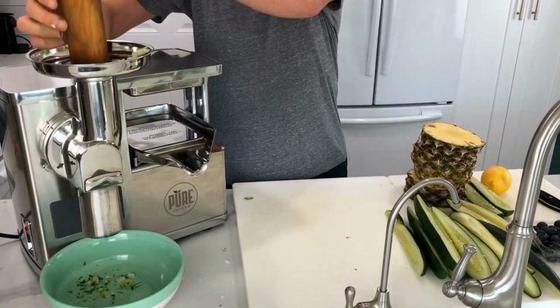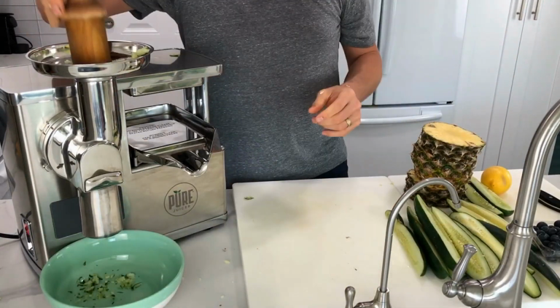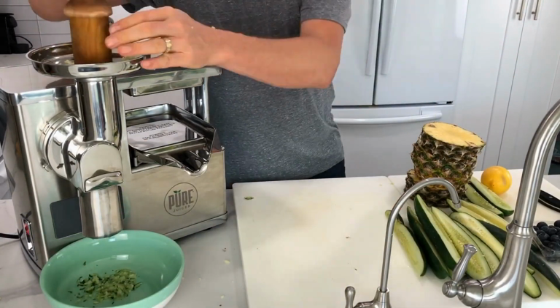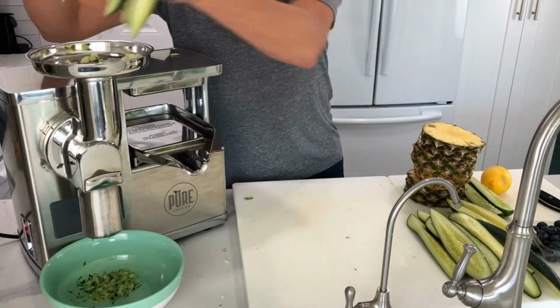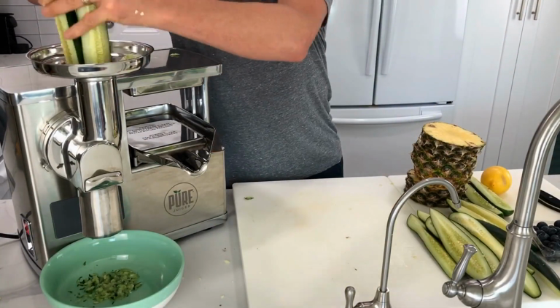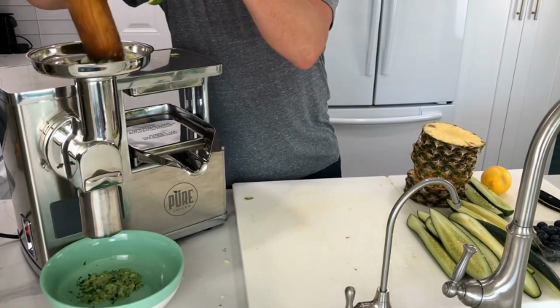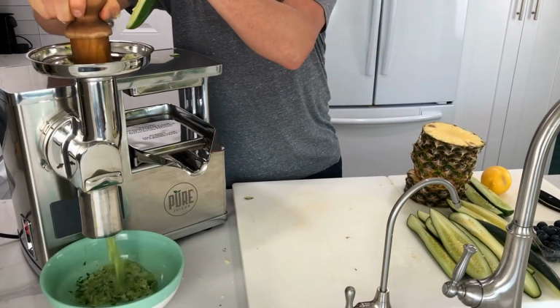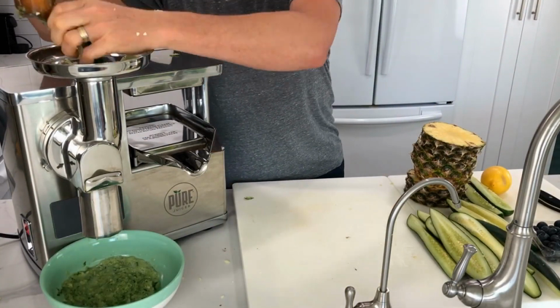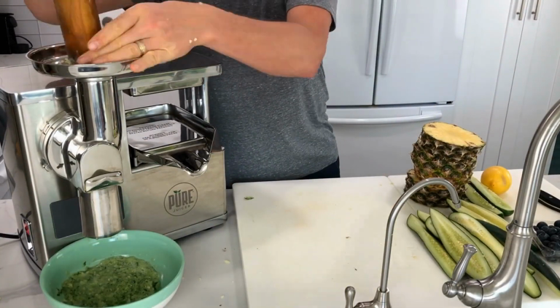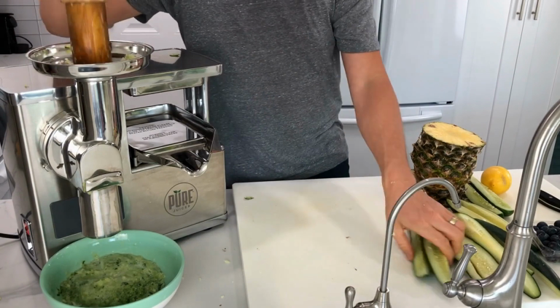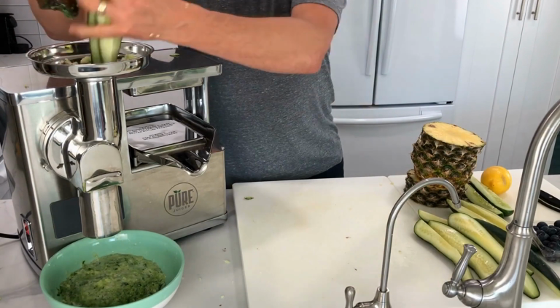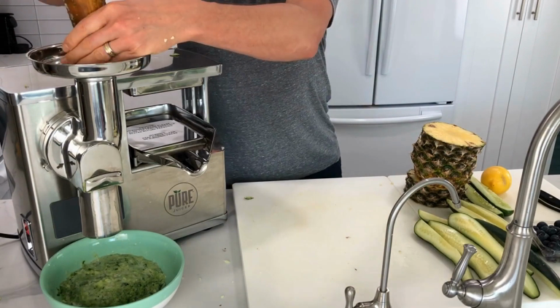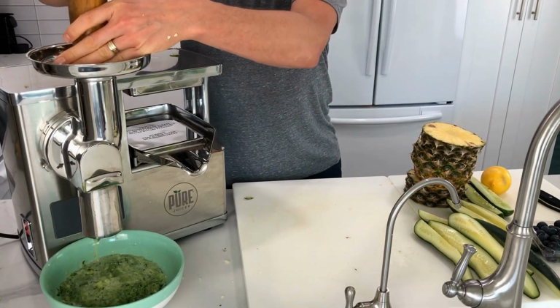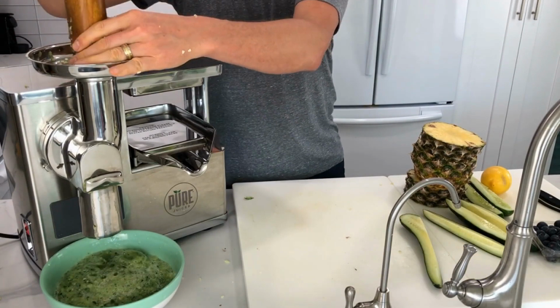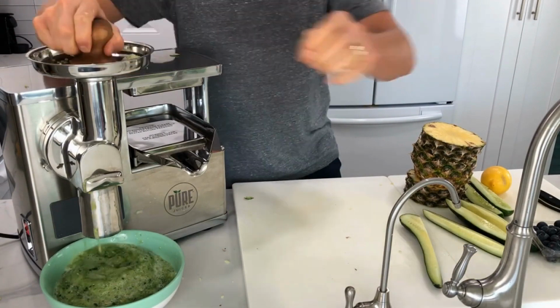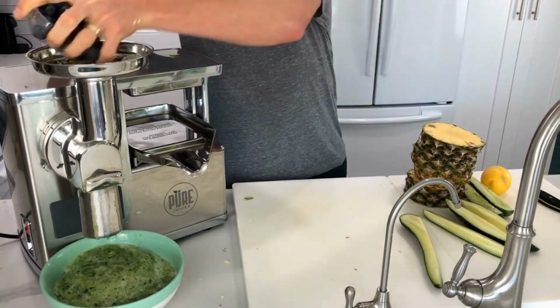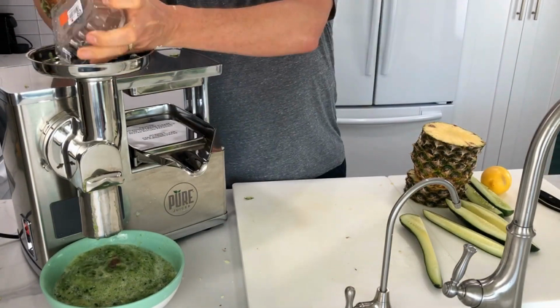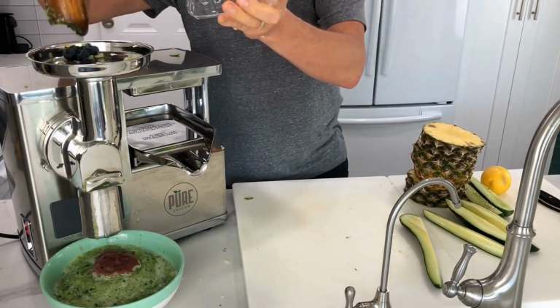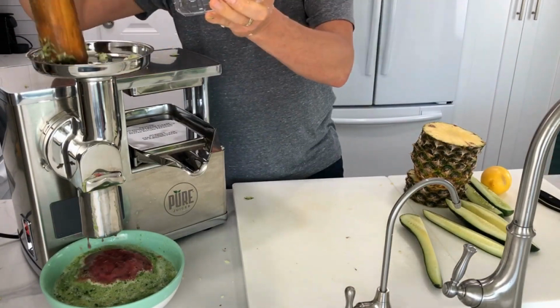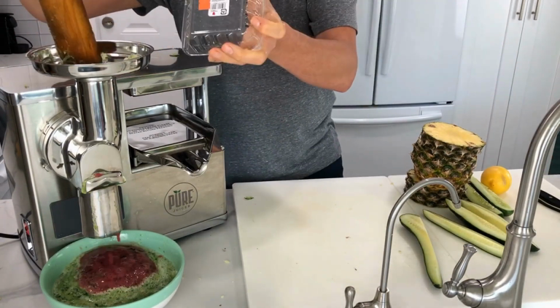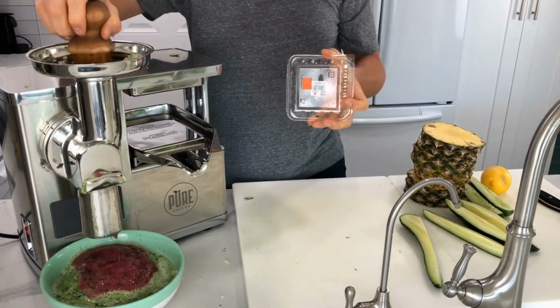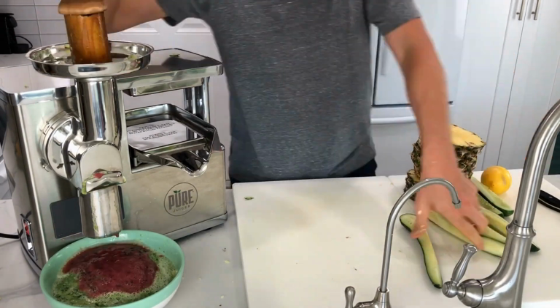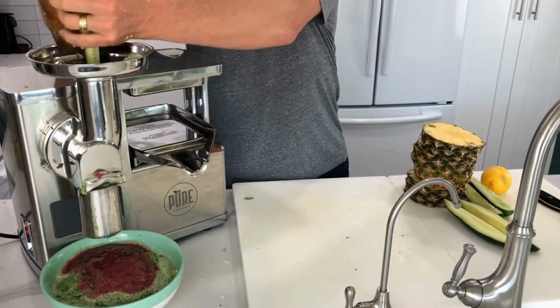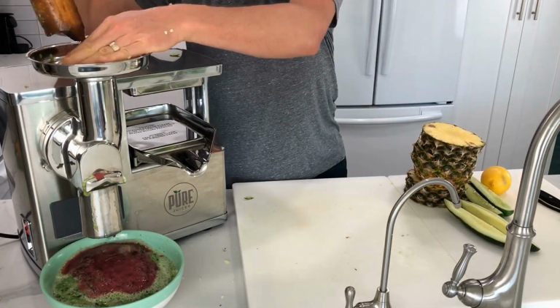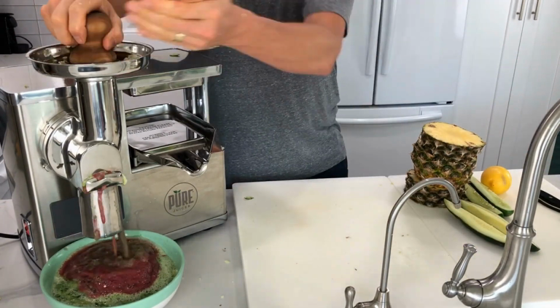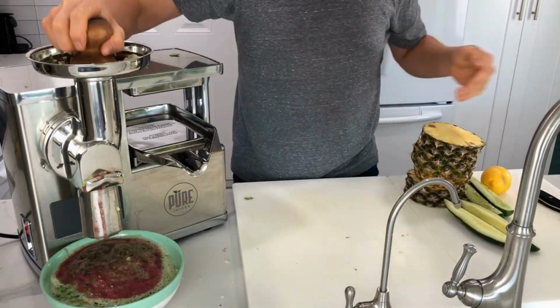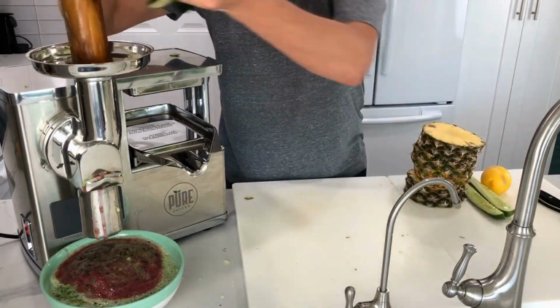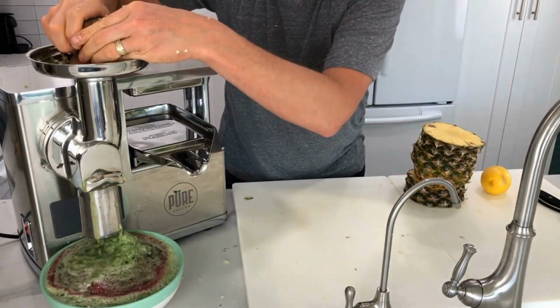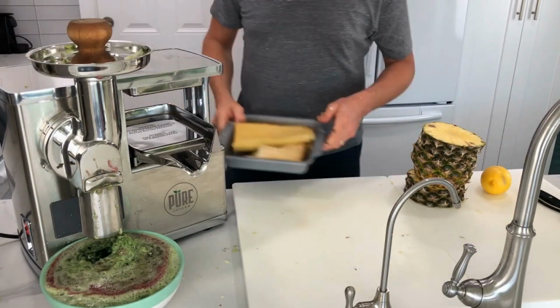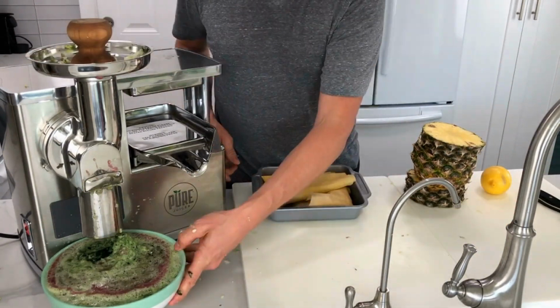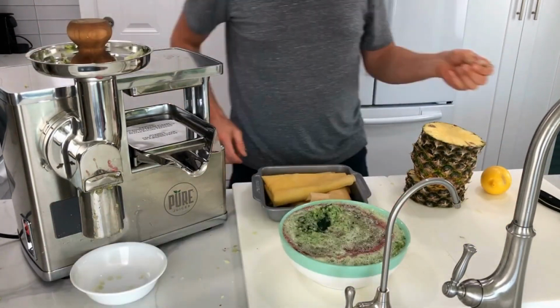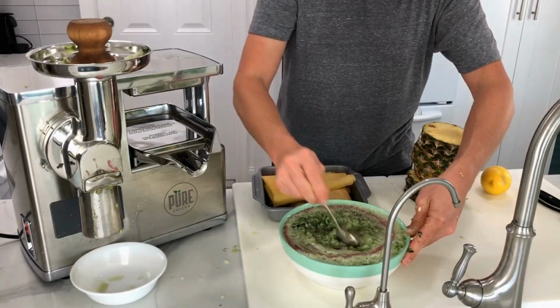This is a favorite green juice recipe that I make called Blue Silt. It has four cucumbers, one pineapple, one pint of blueberries, and a lemon.